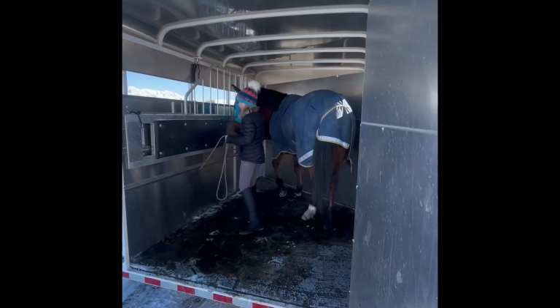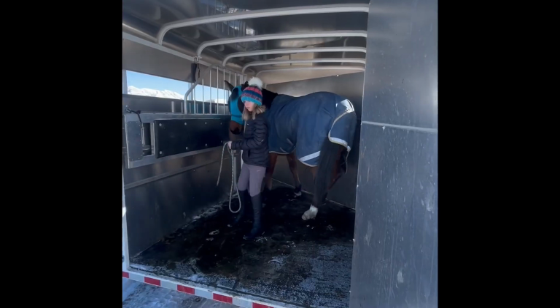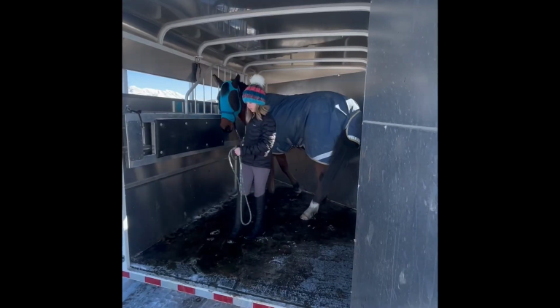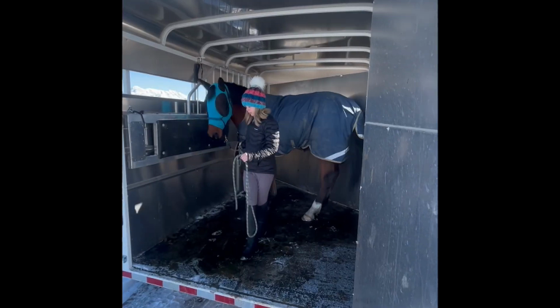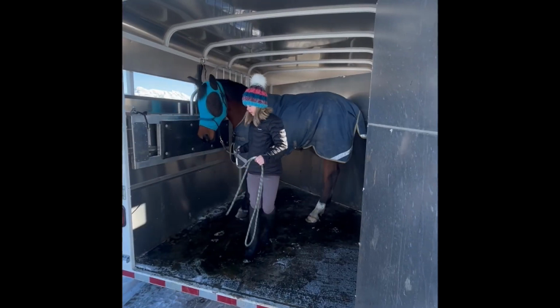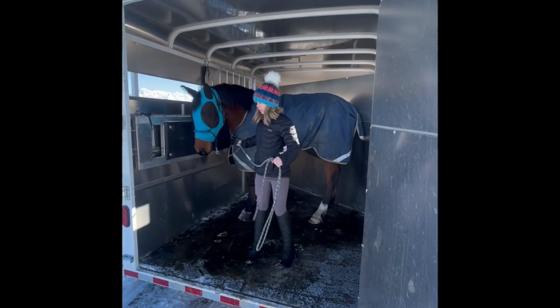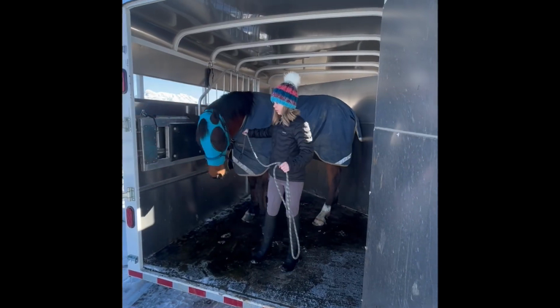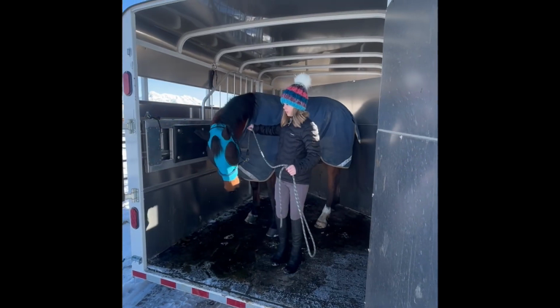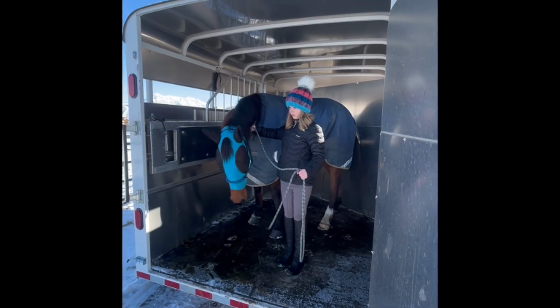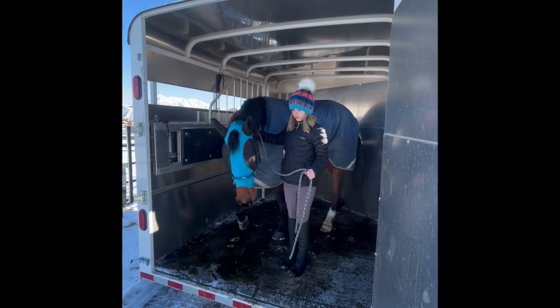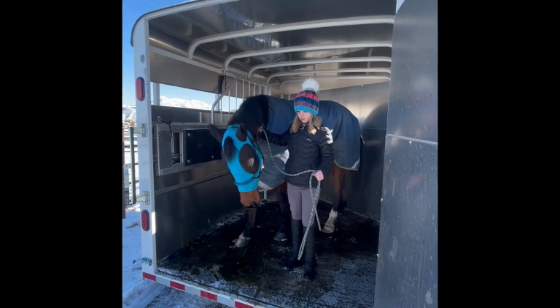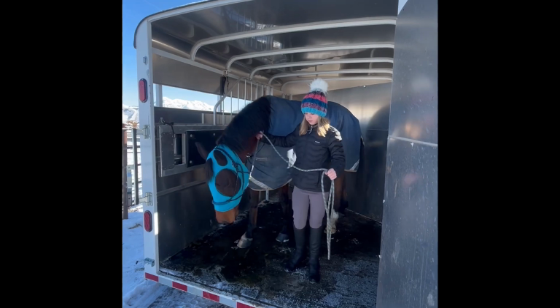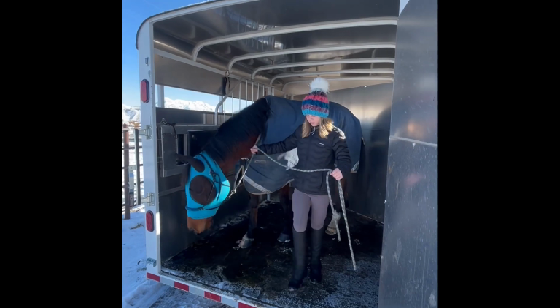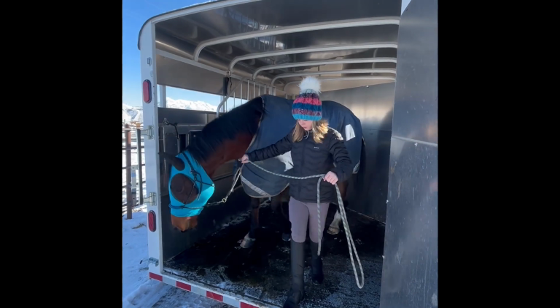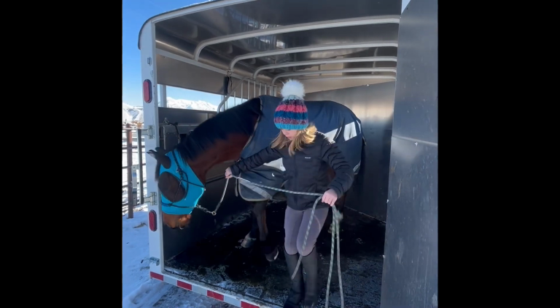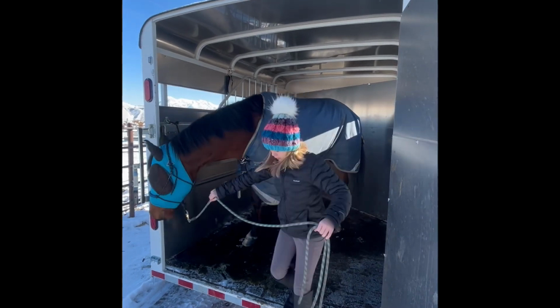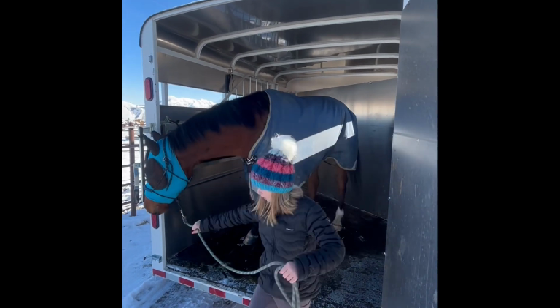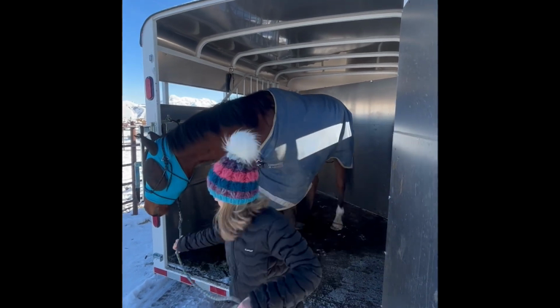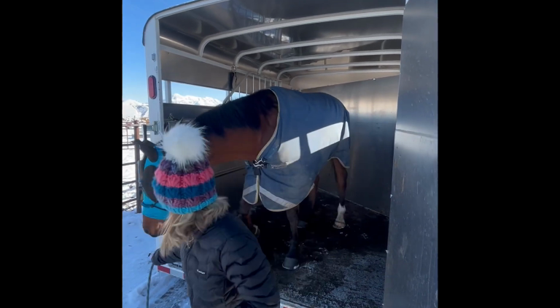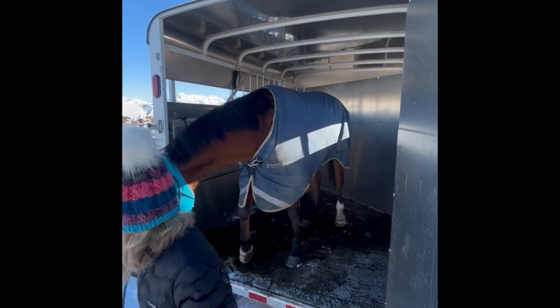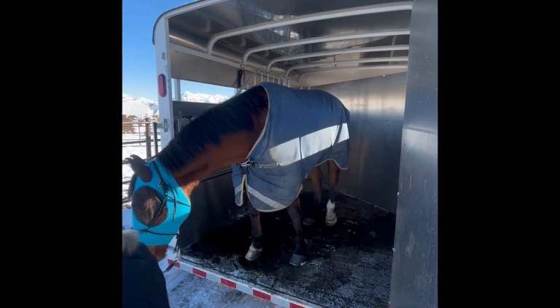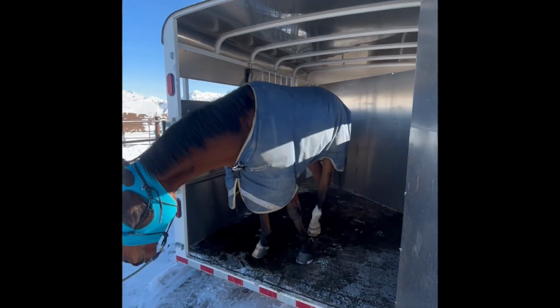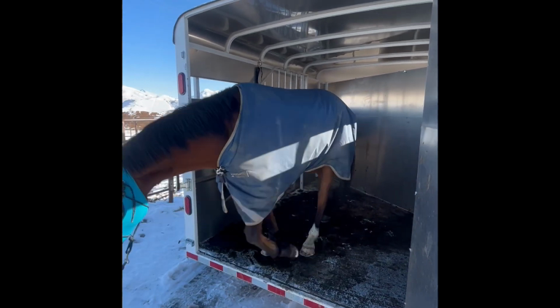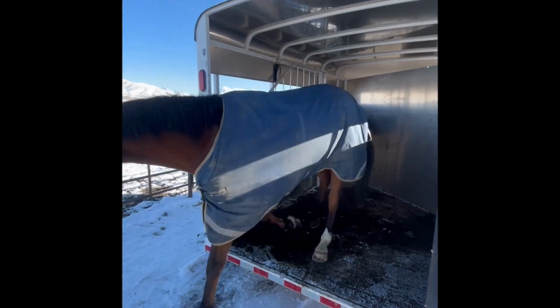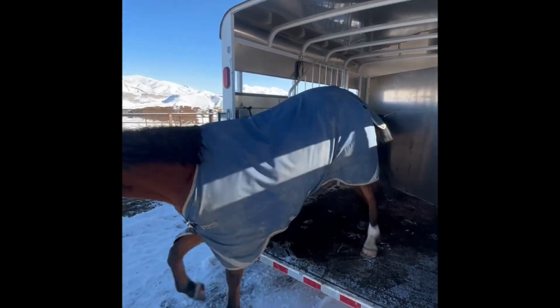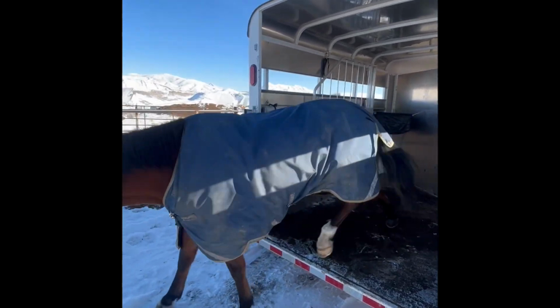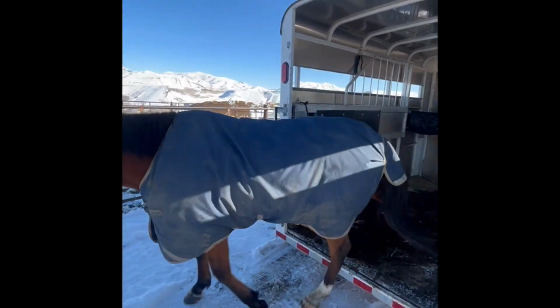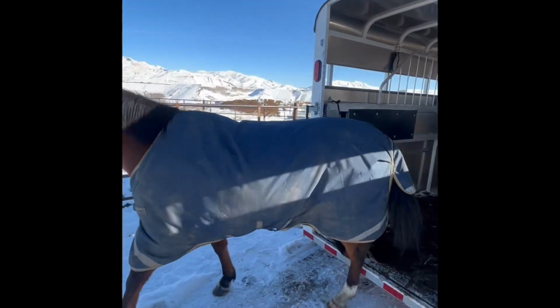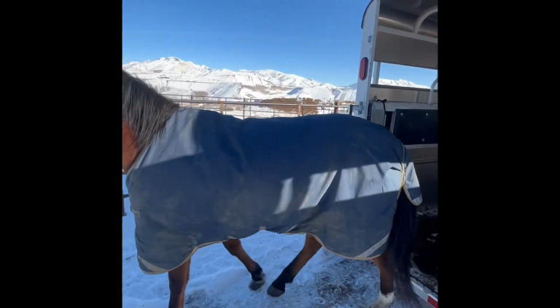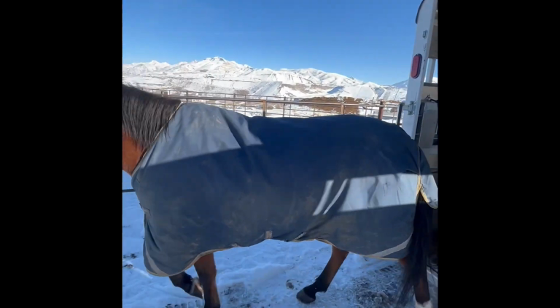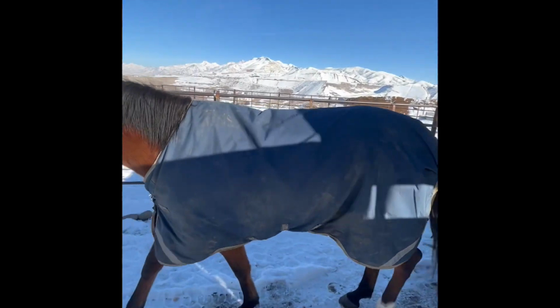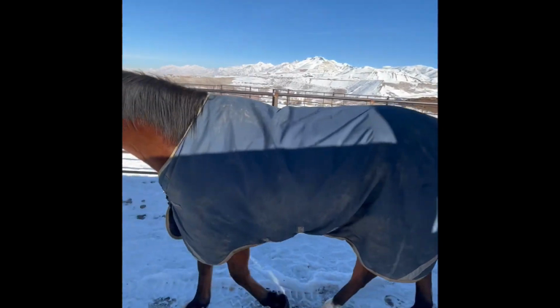We just got here and I'm just unloading him from the trailer. He did really good with trailering today. He was pretty calm.